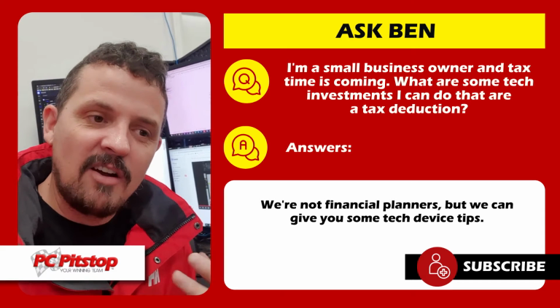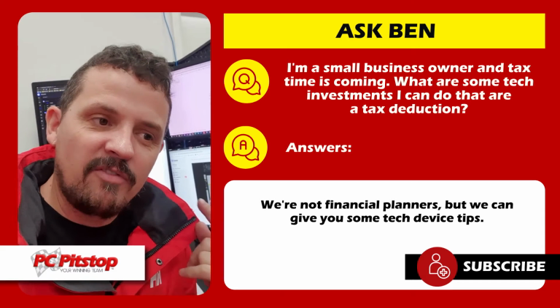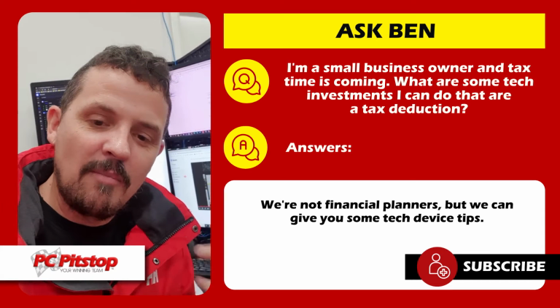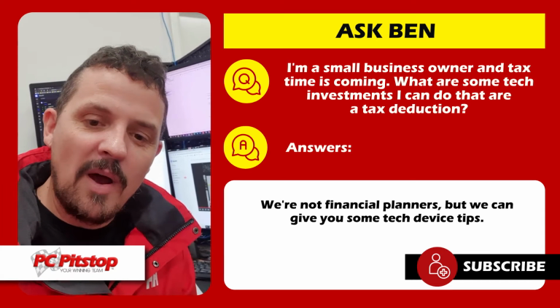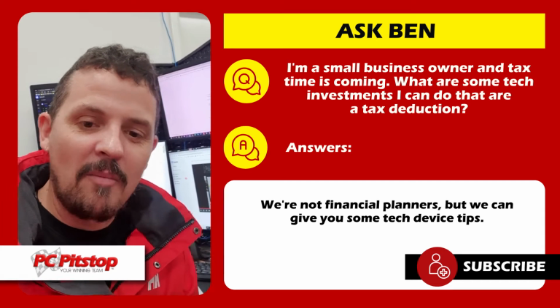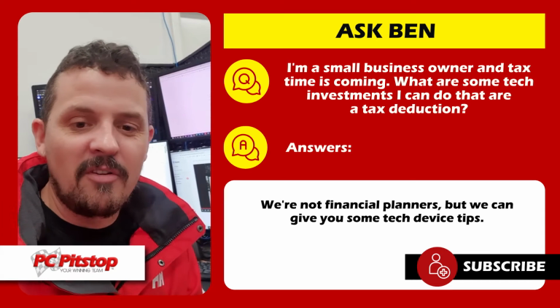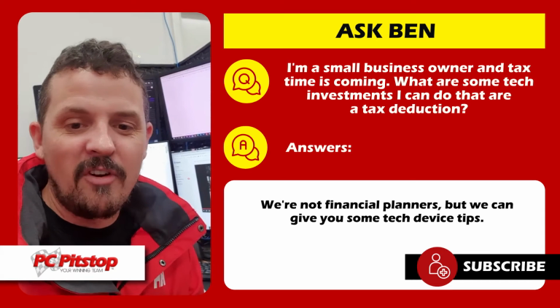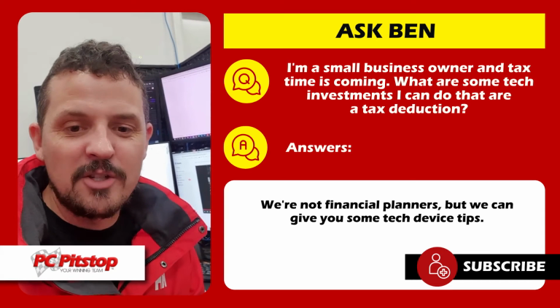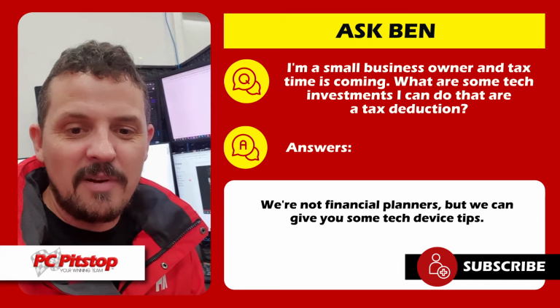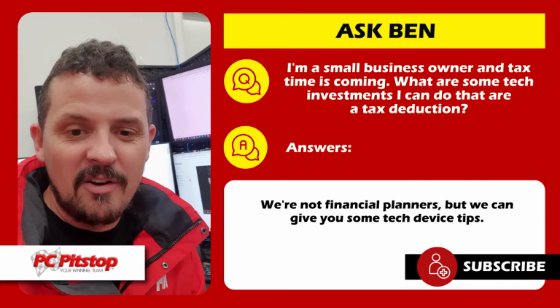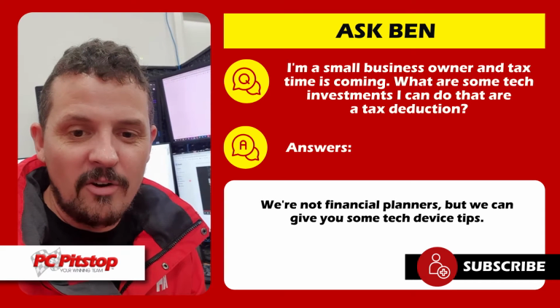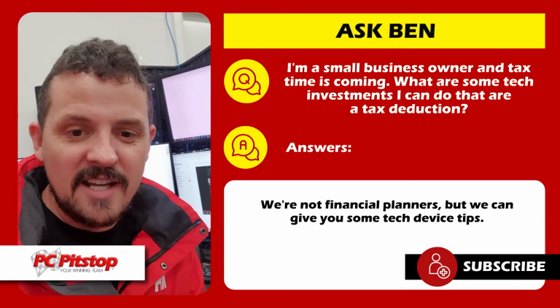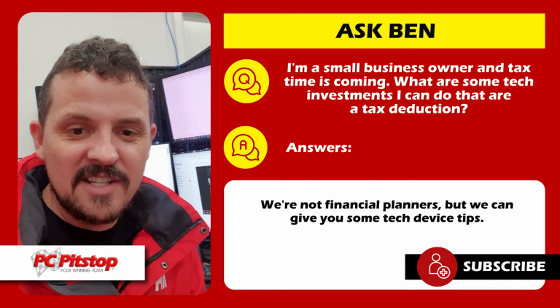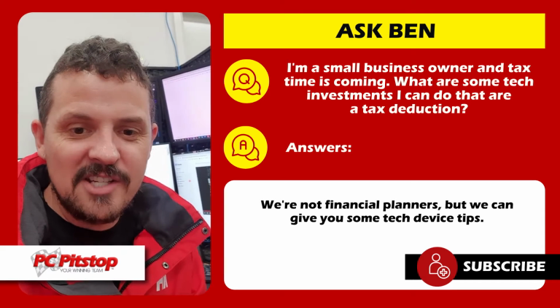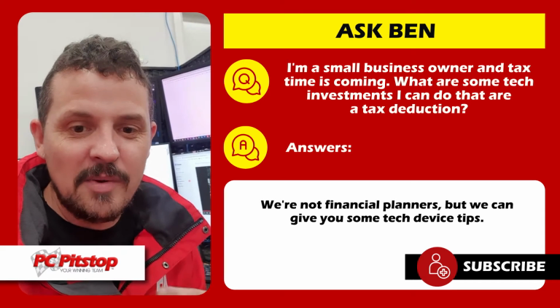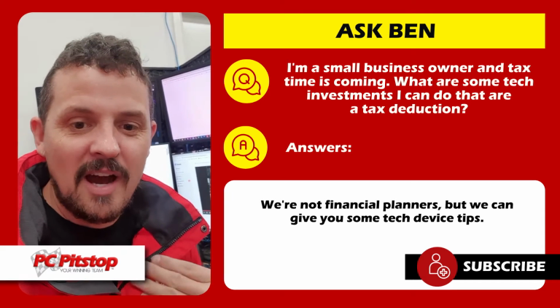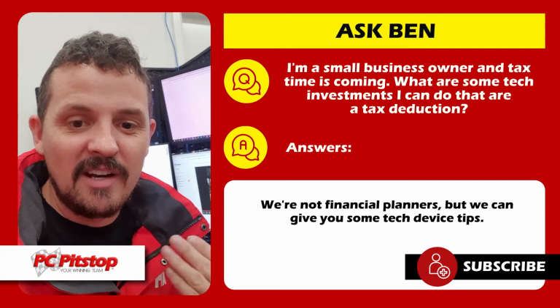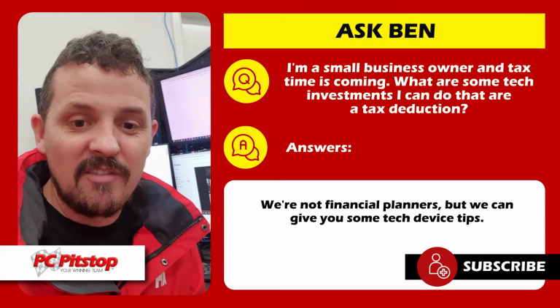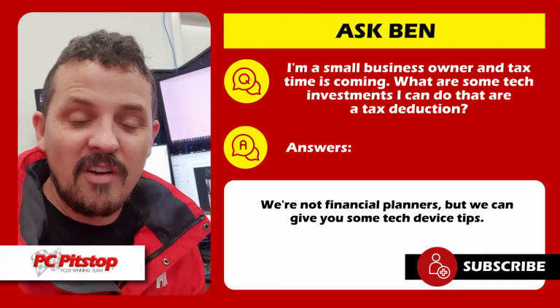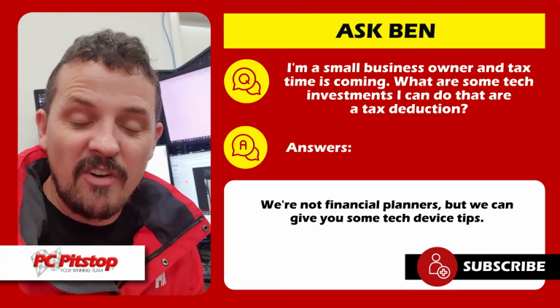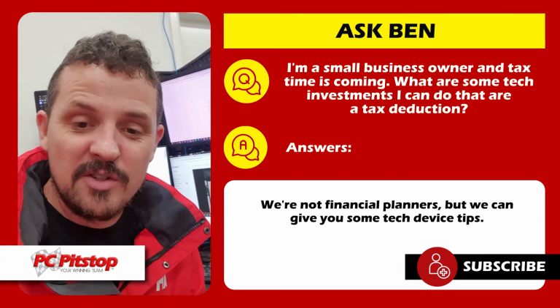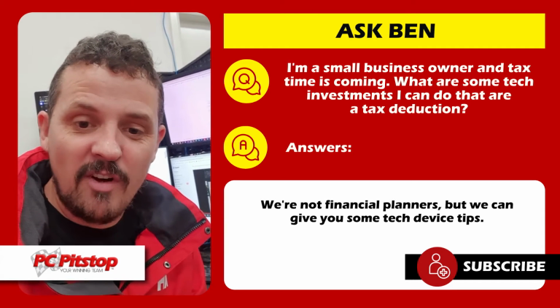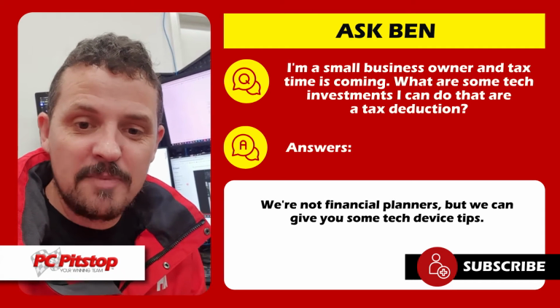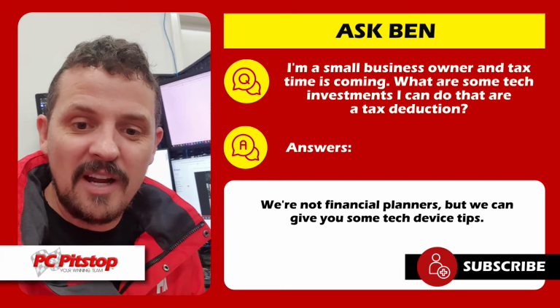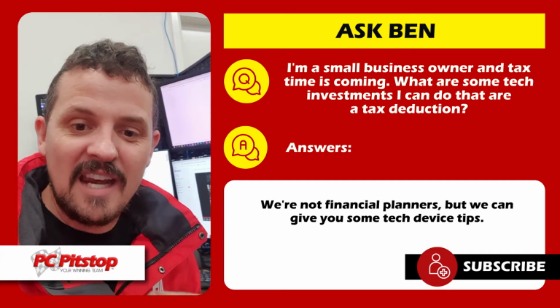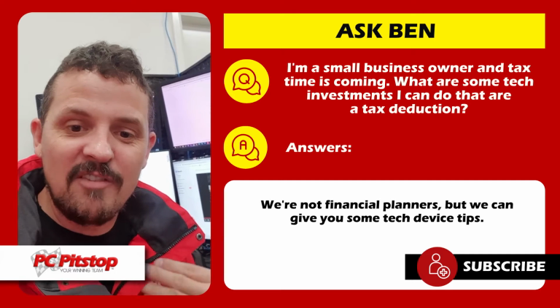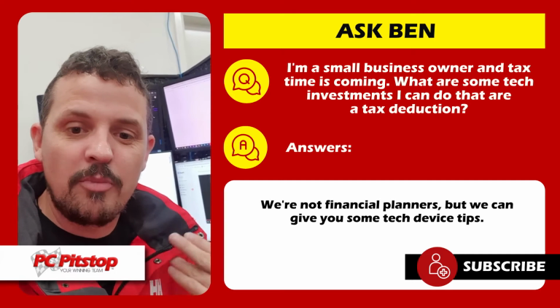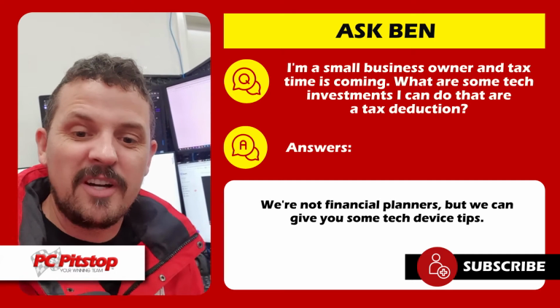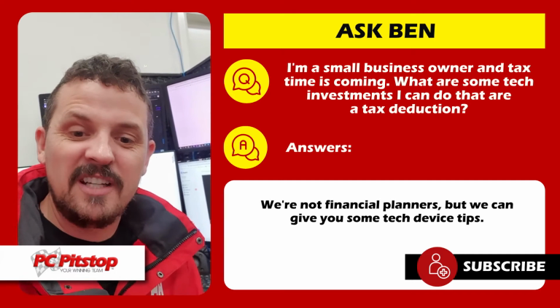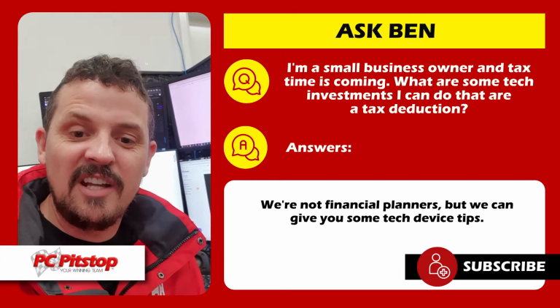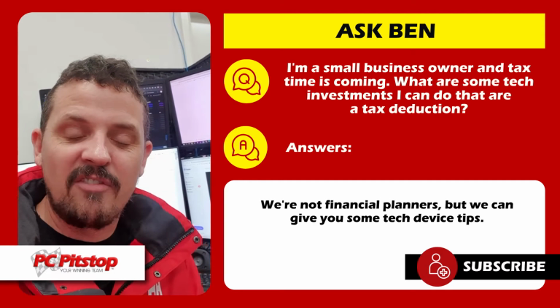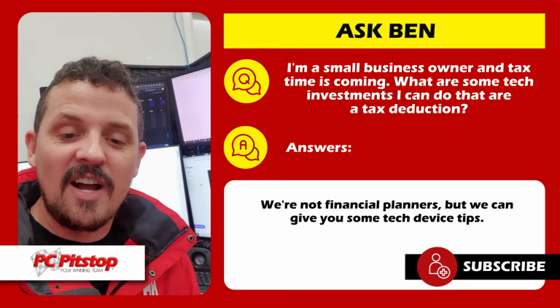Now, number one, I'm not a financial planner or a tax agent, so I can't really give financial advice, but I can give you productivity advice.